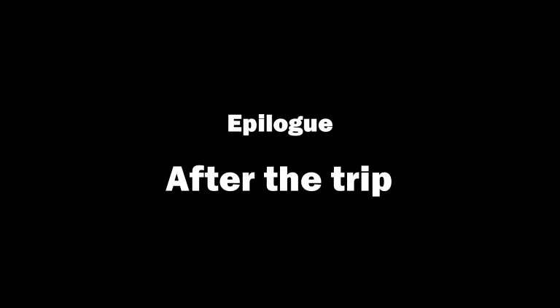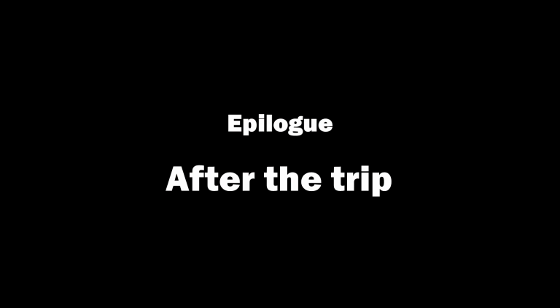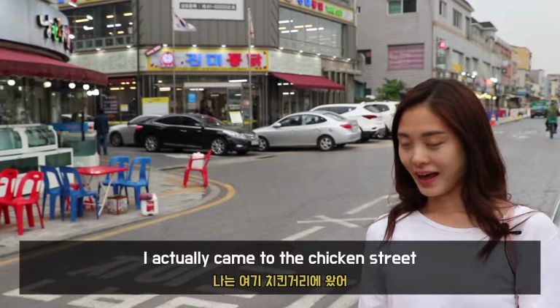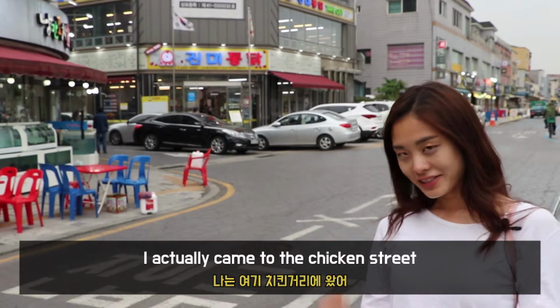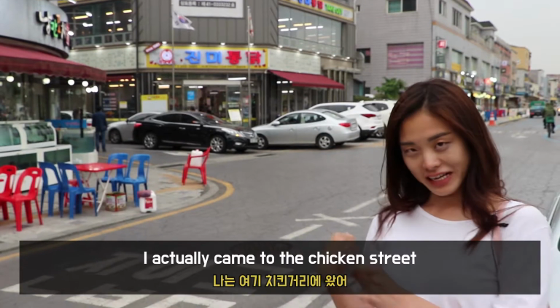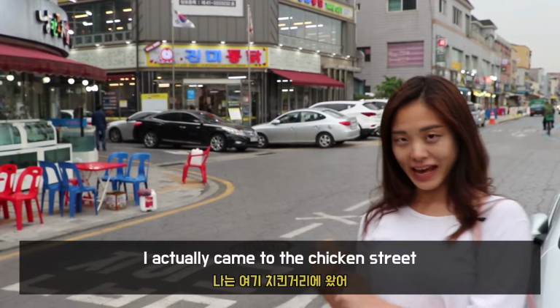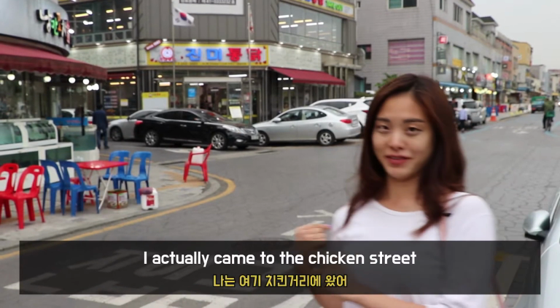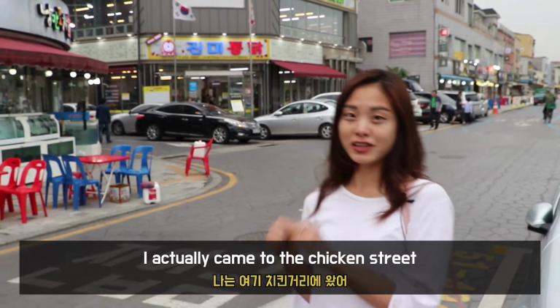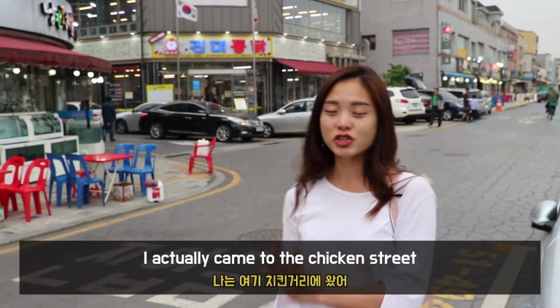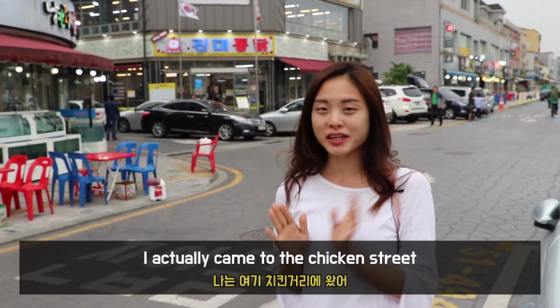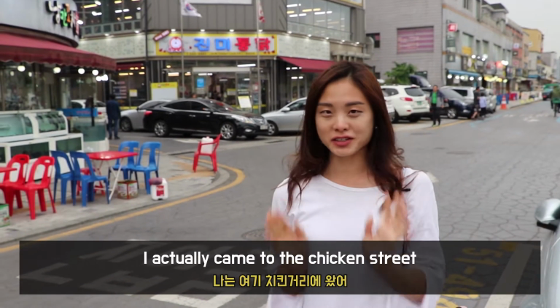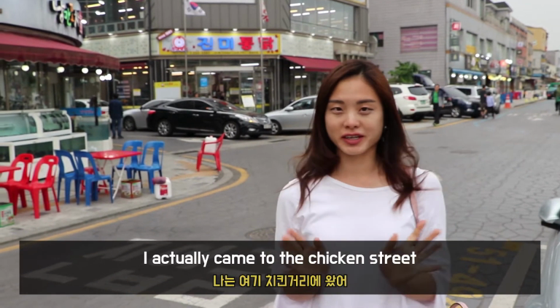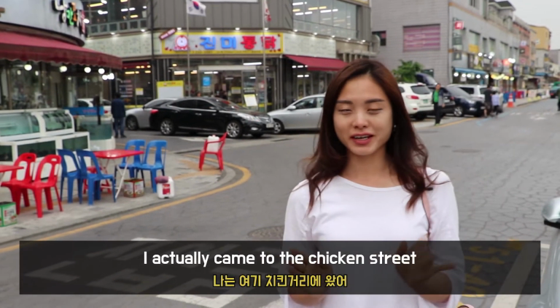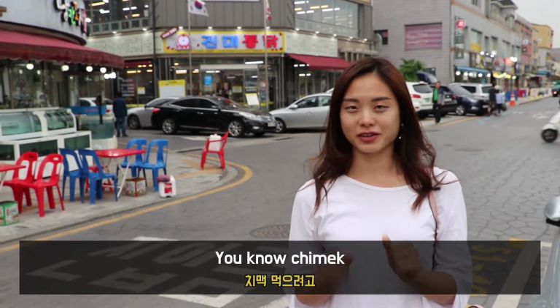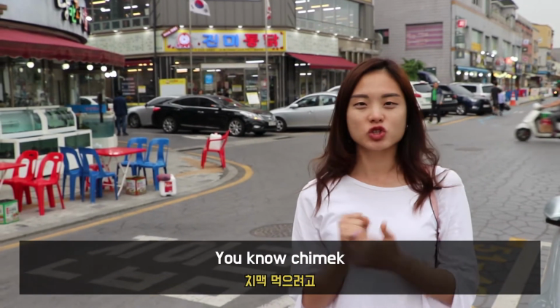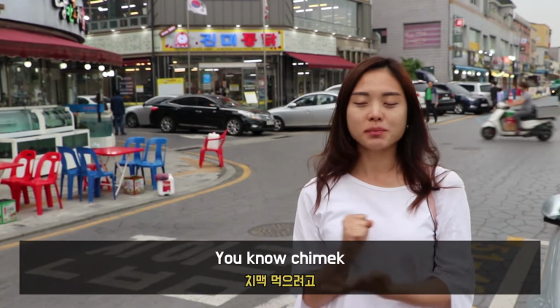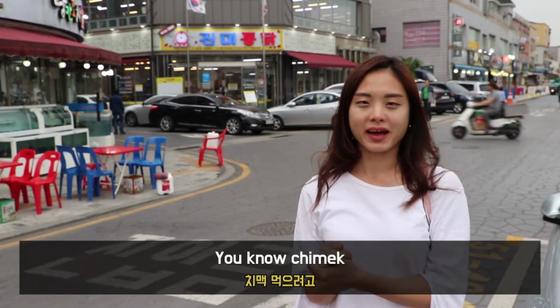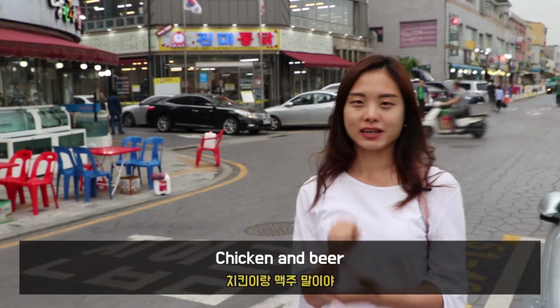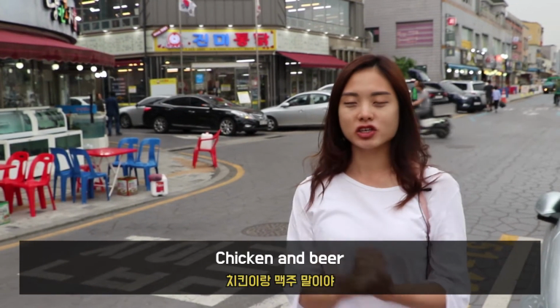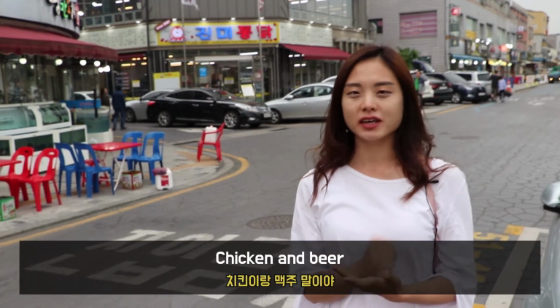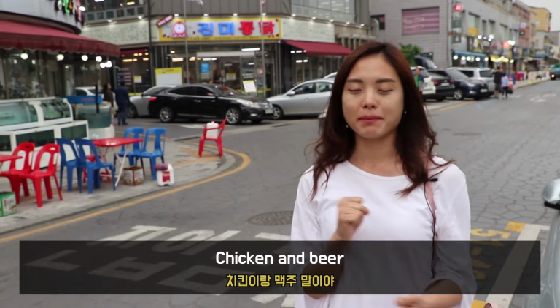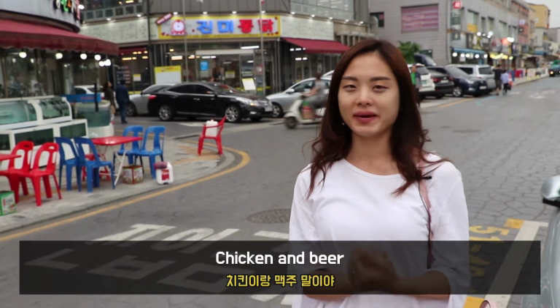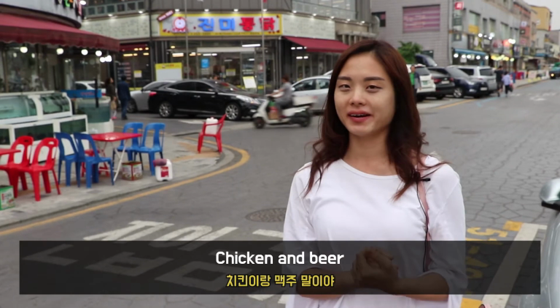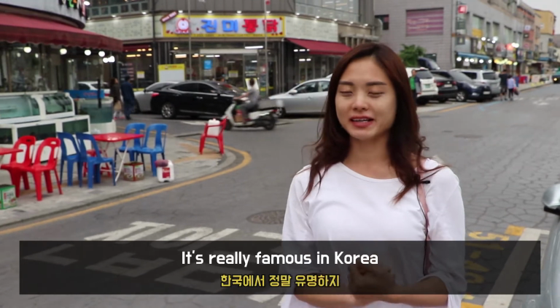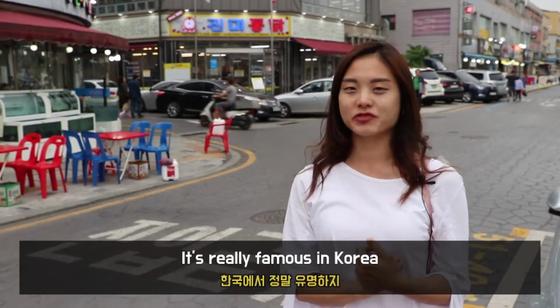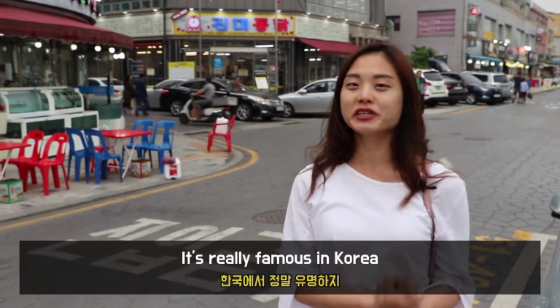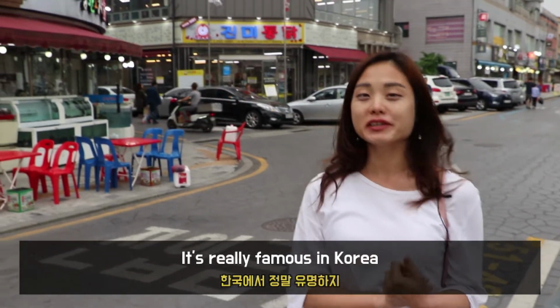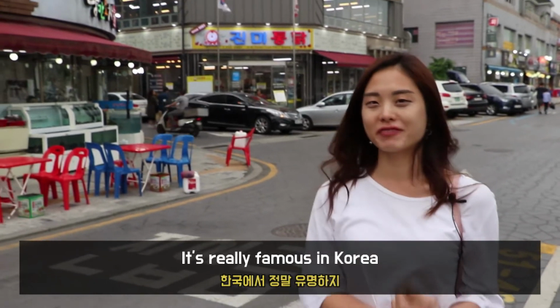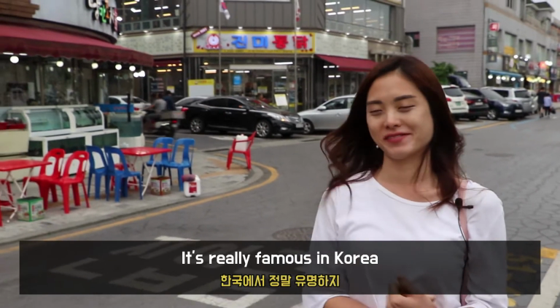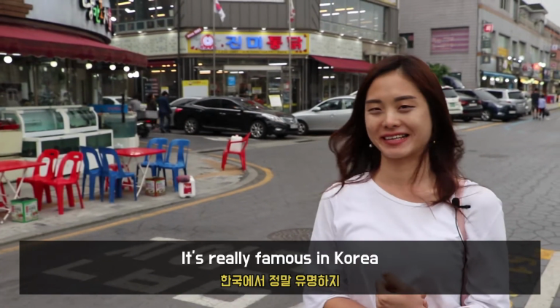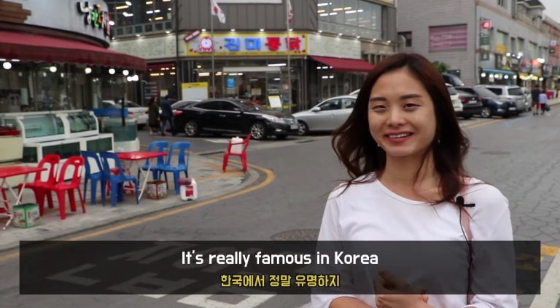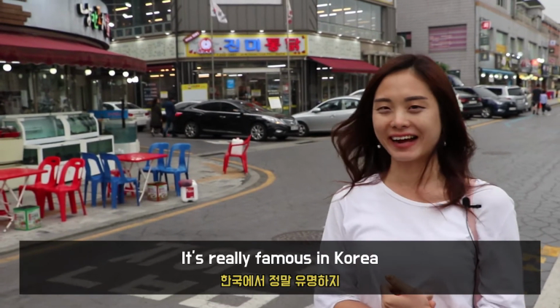I actually came to the chicken street. You know, chimaek — chicken and beer — it's really famous in Korea.